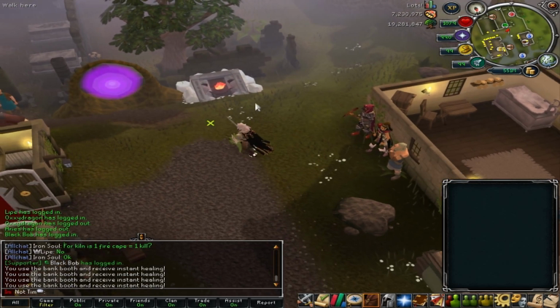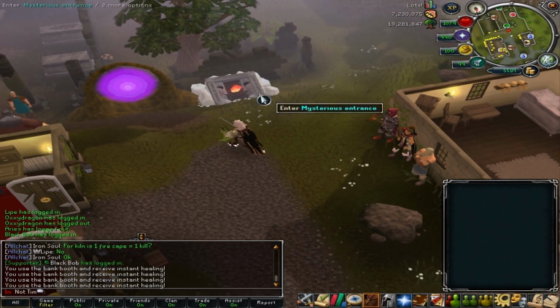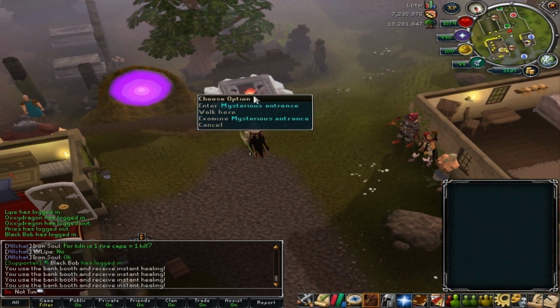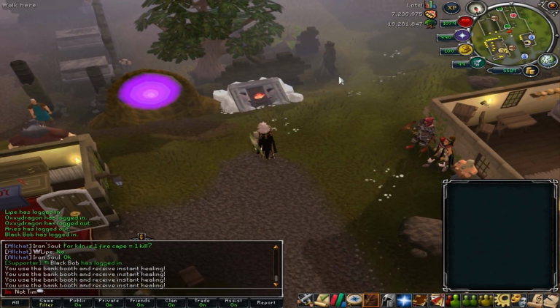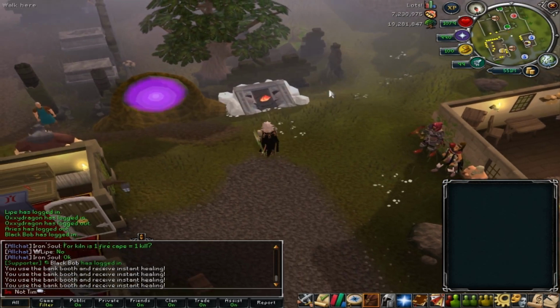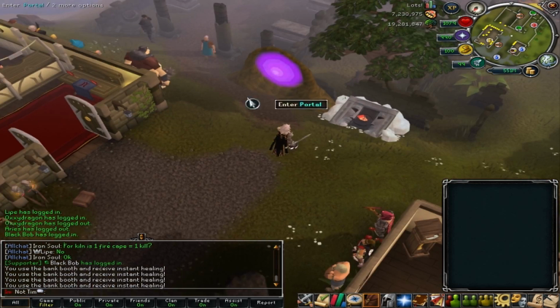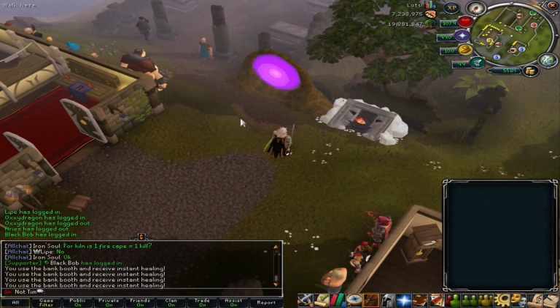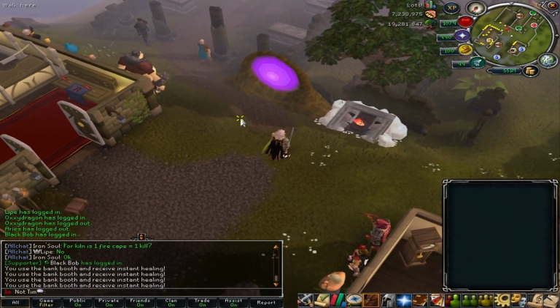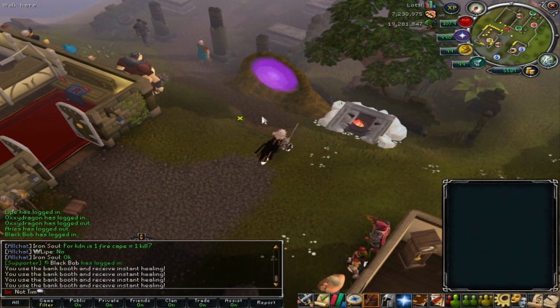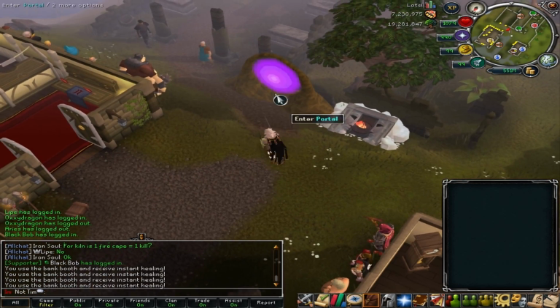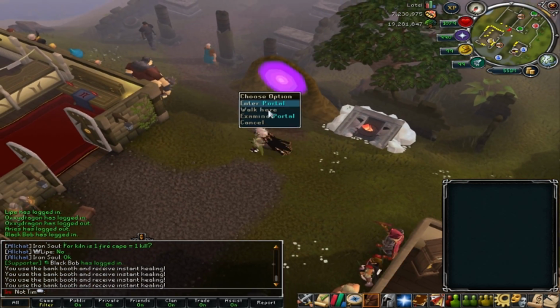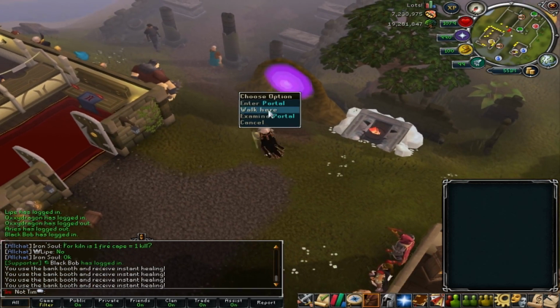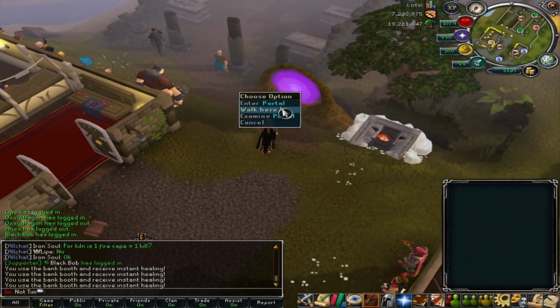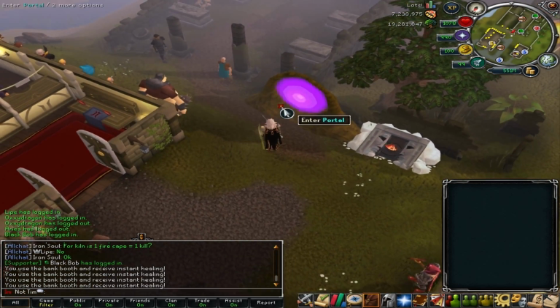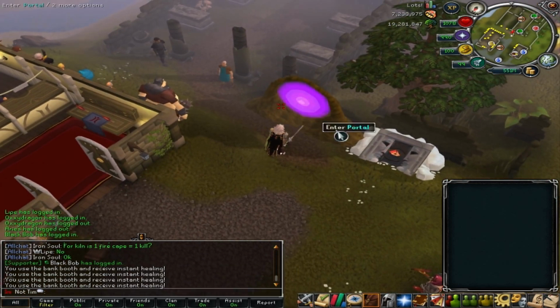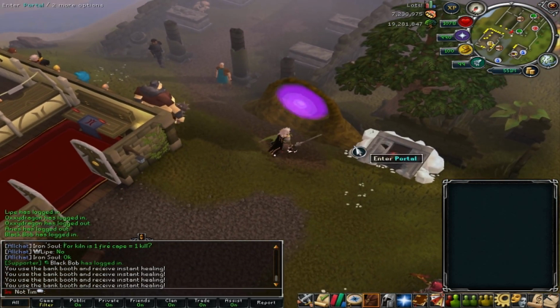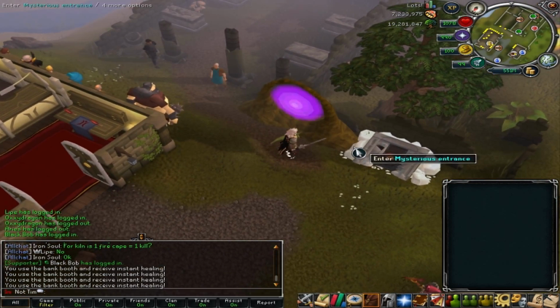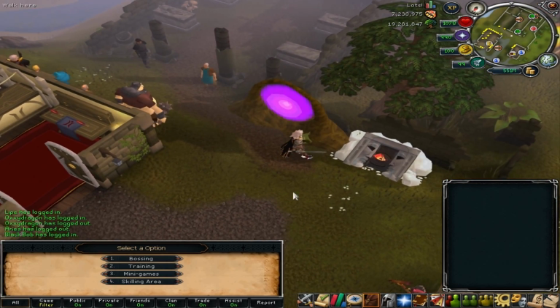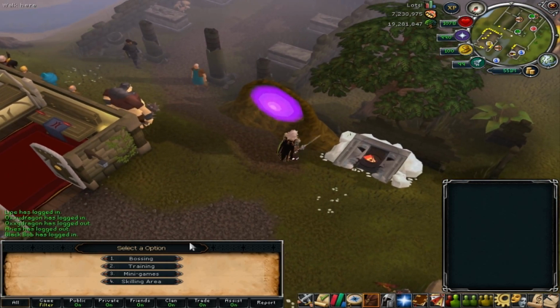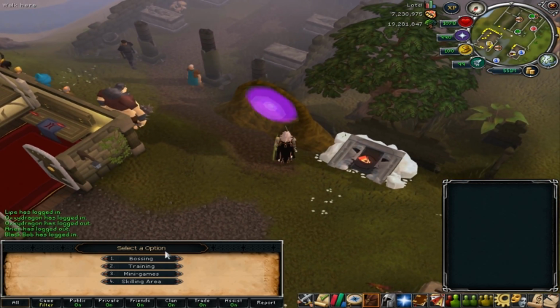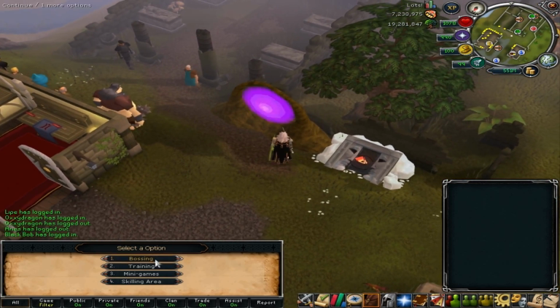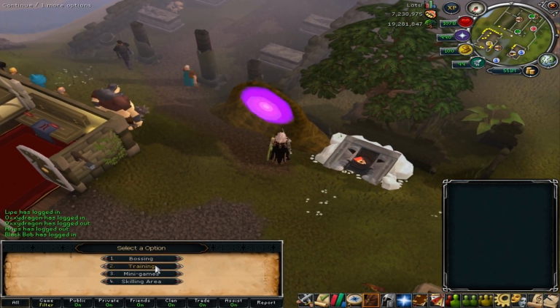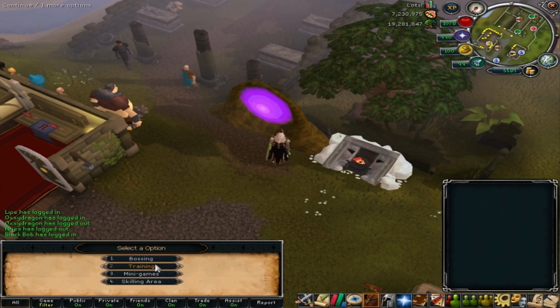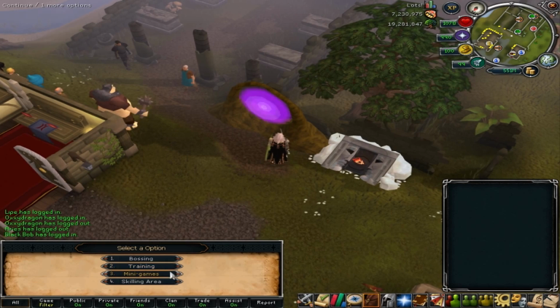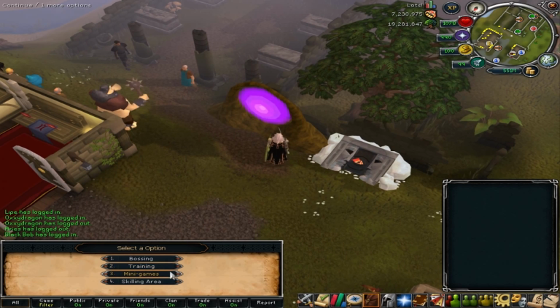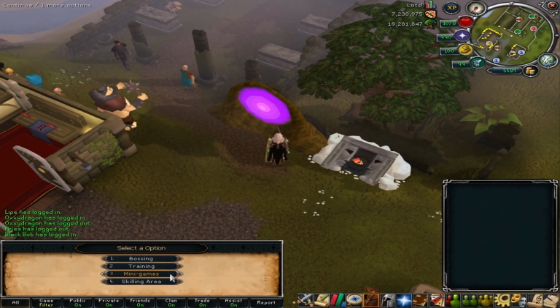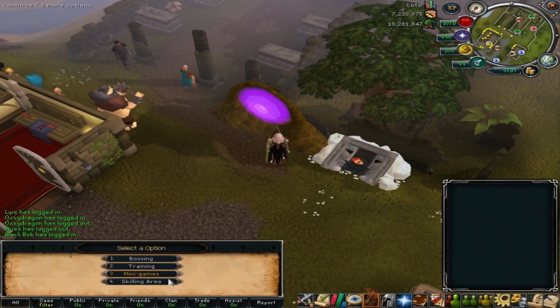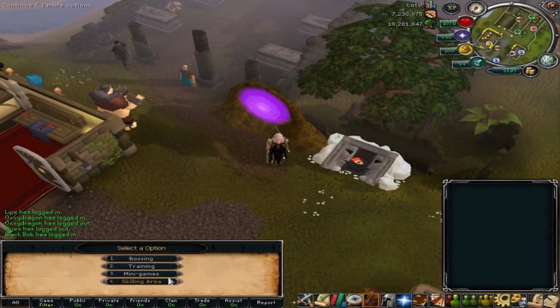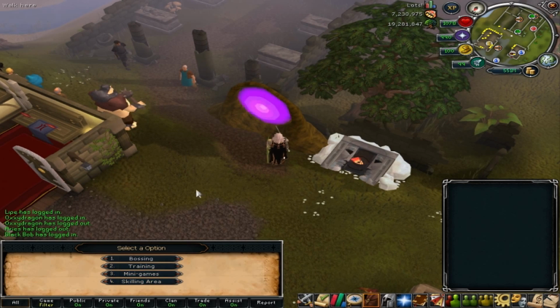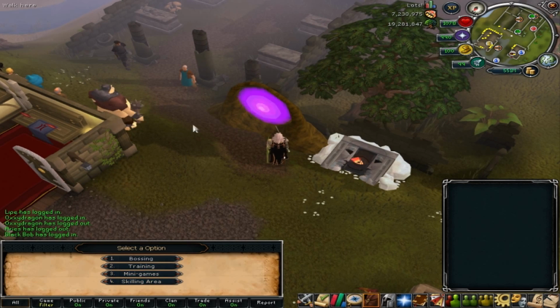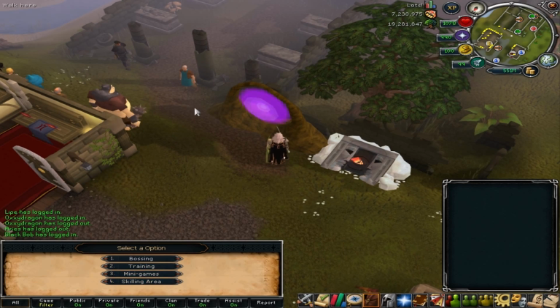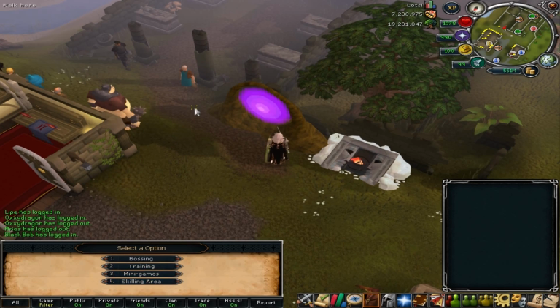You can see Frost Dragons are over here. This purple portal will take you to any bossing, training, minigames, or skilling area.